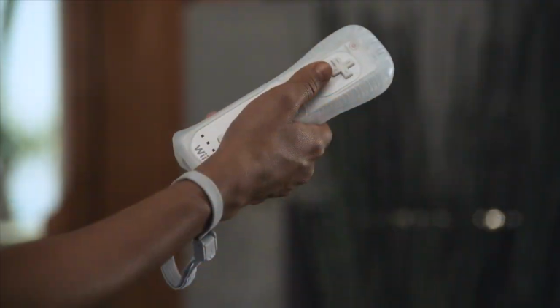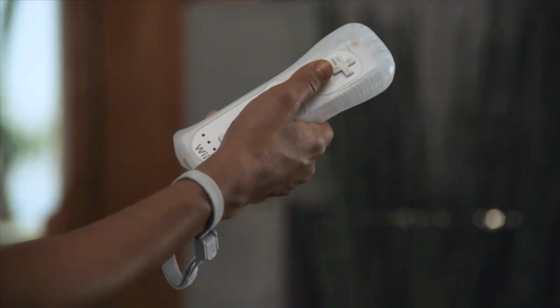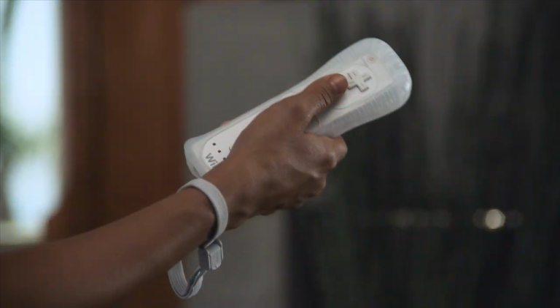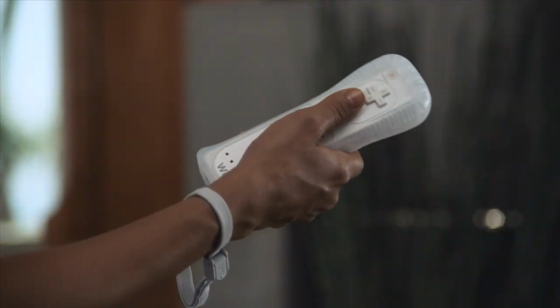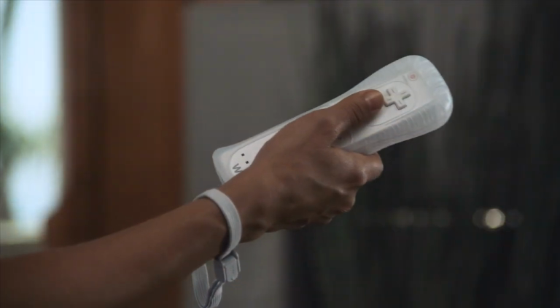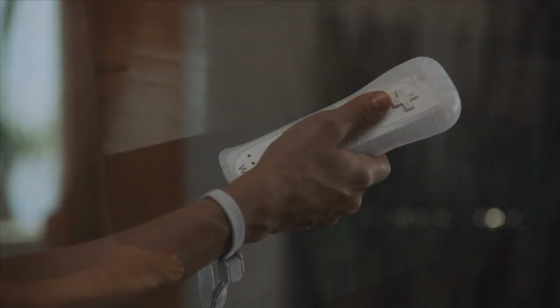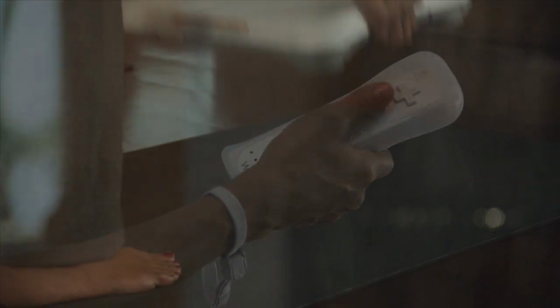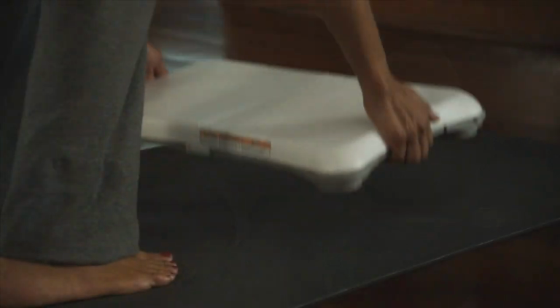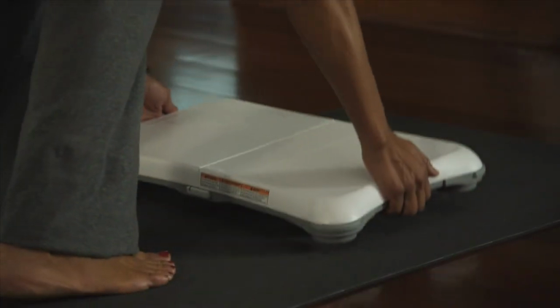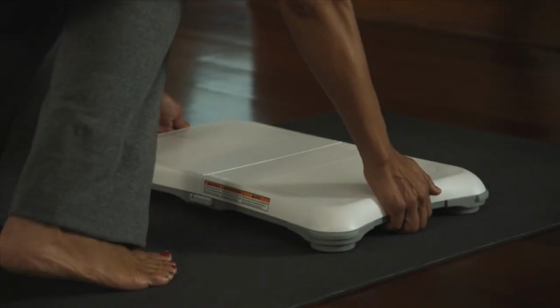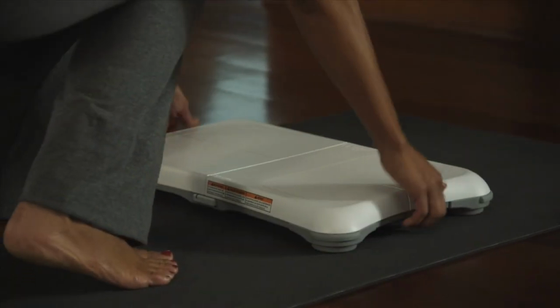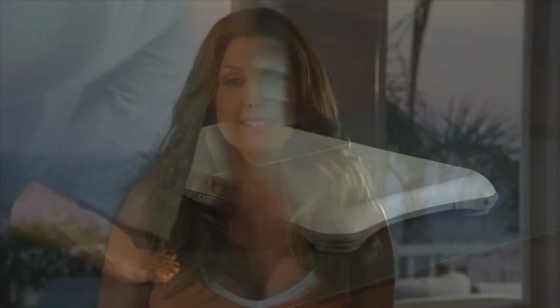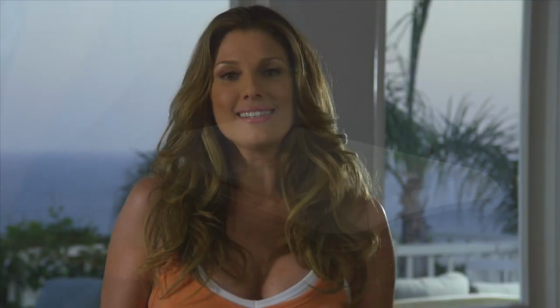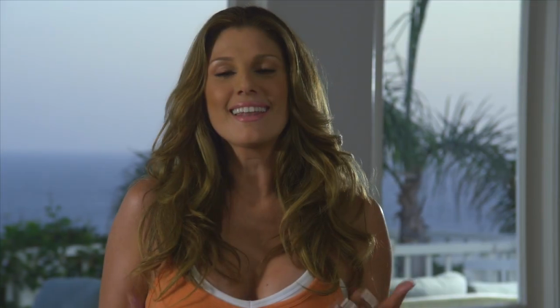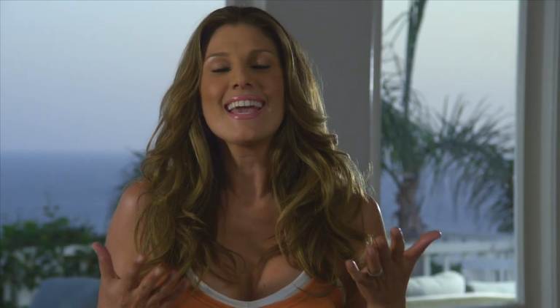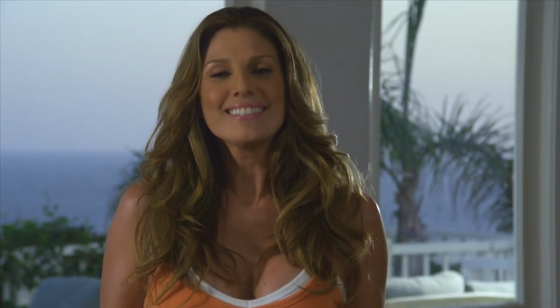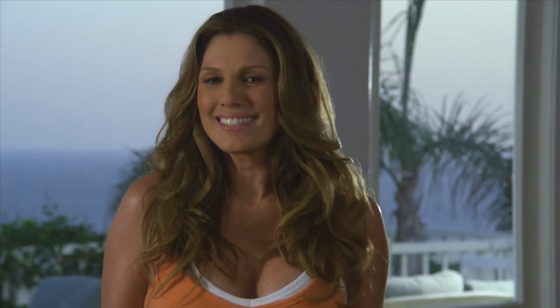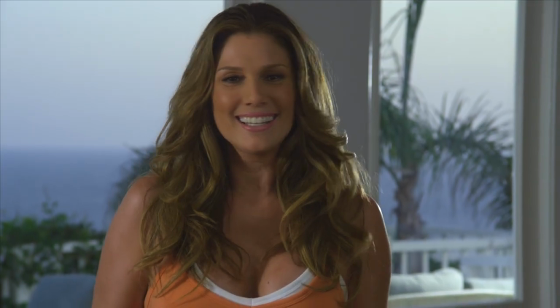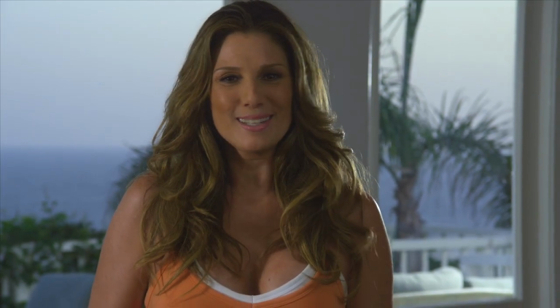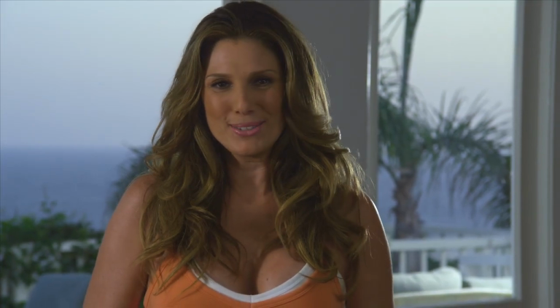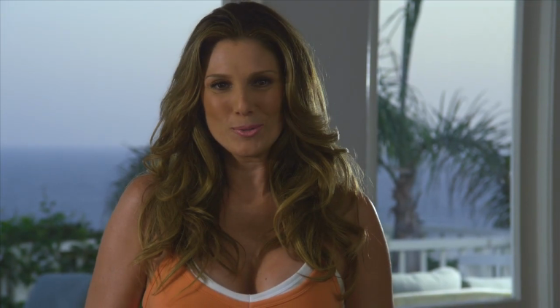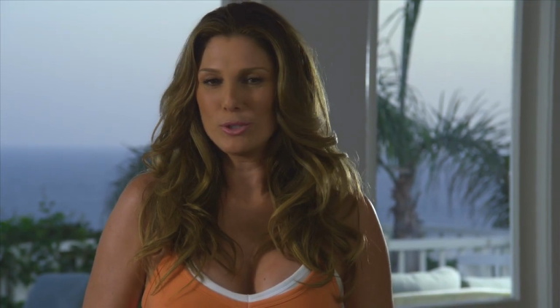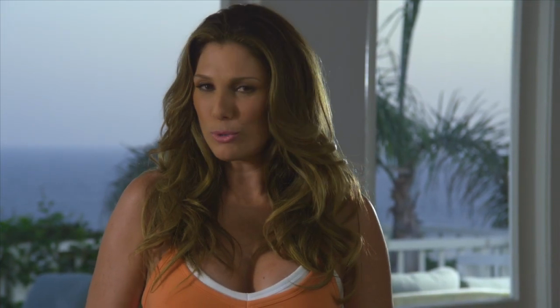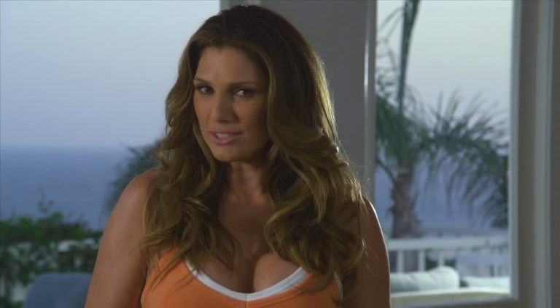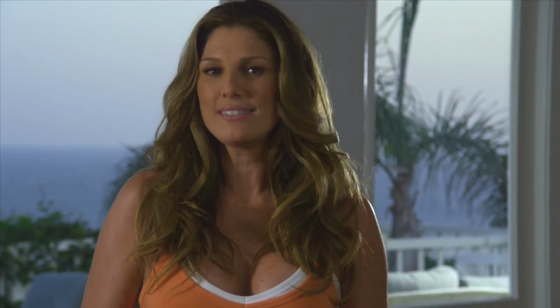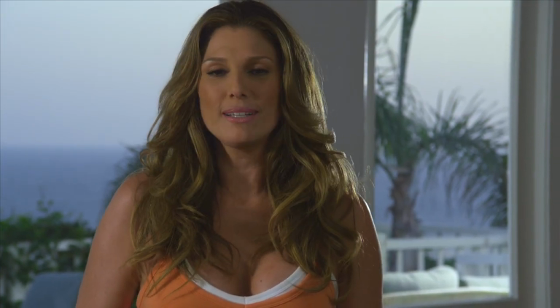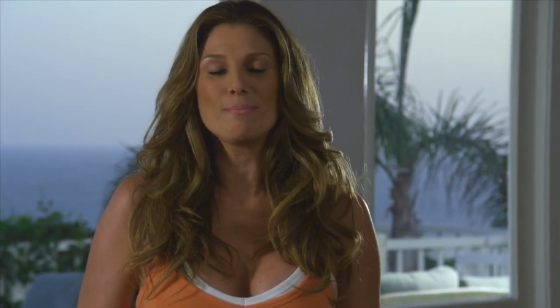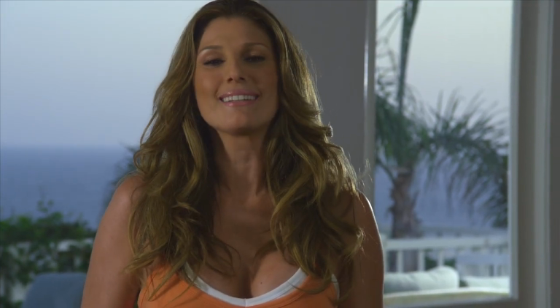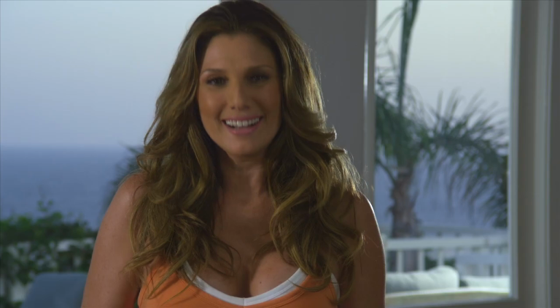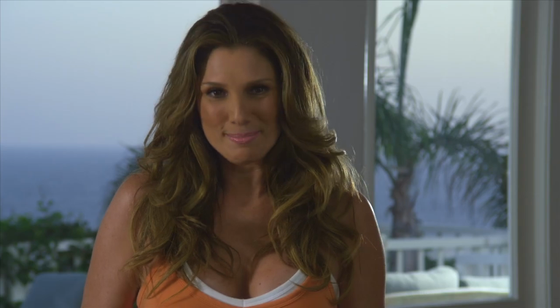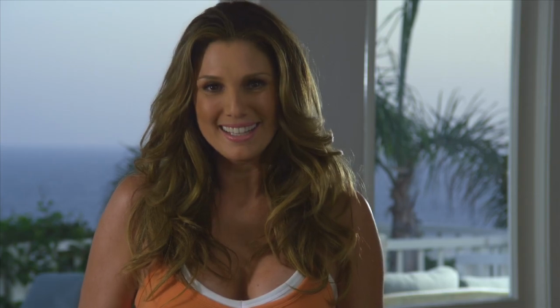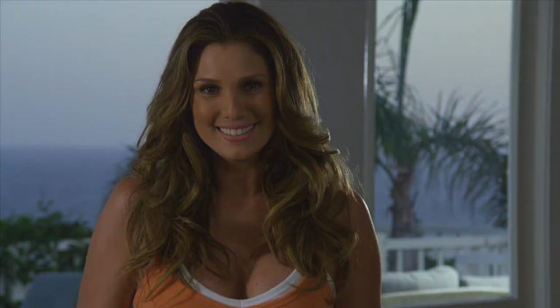Usando el WeBemote y la WeBalance Board, te enseñaré este excelente método y tú podrás fácilmente practicar pilates.